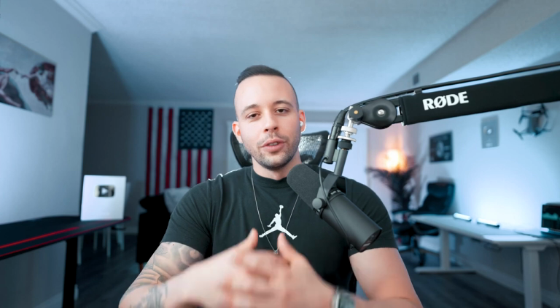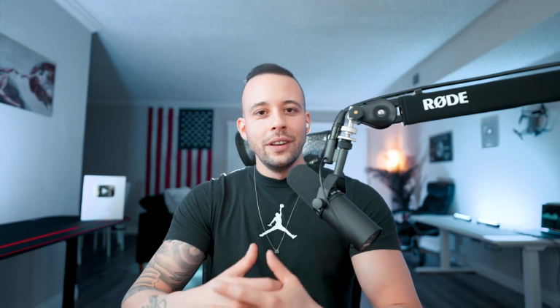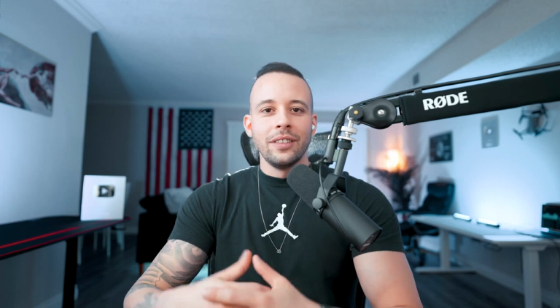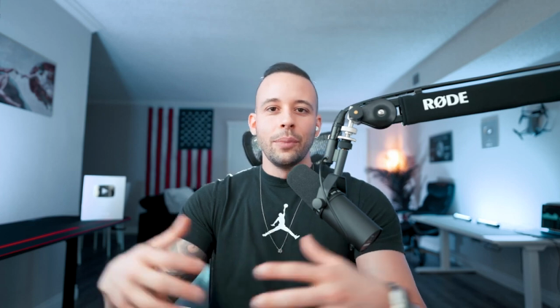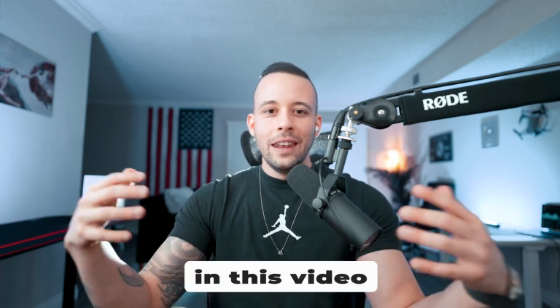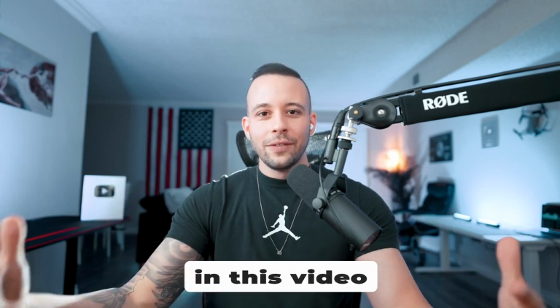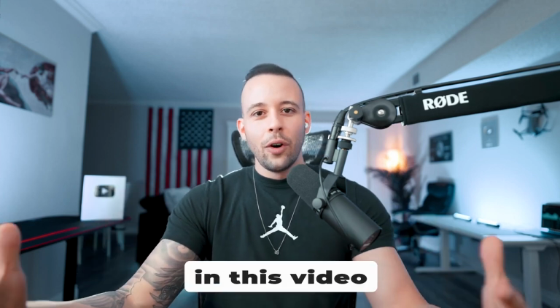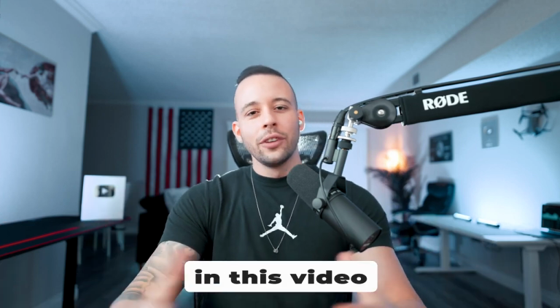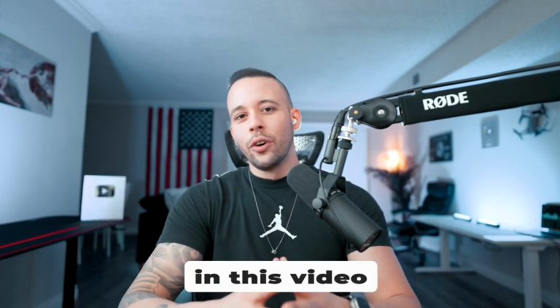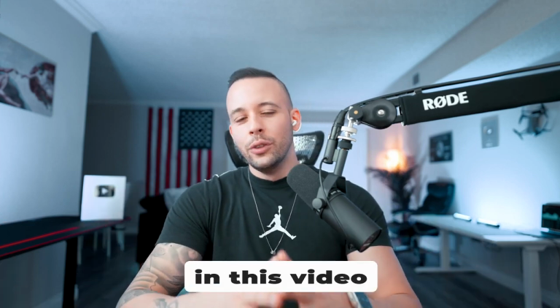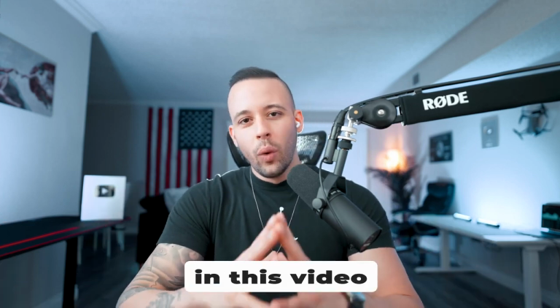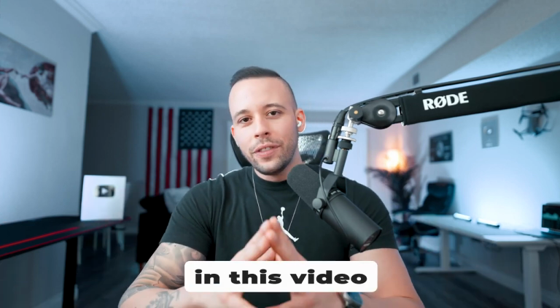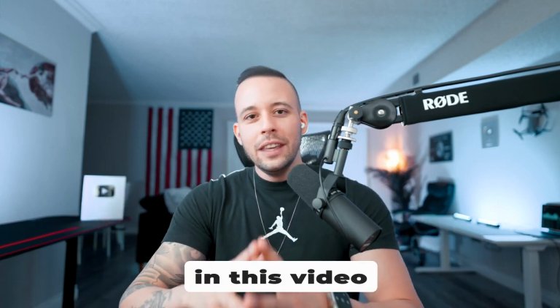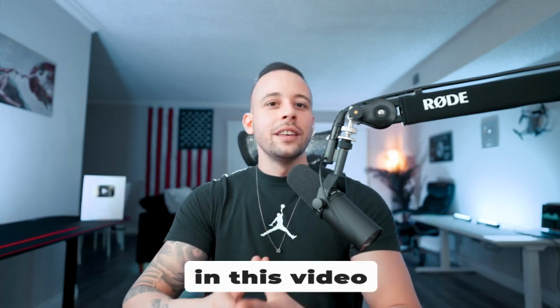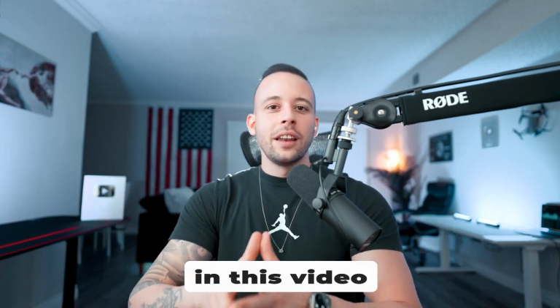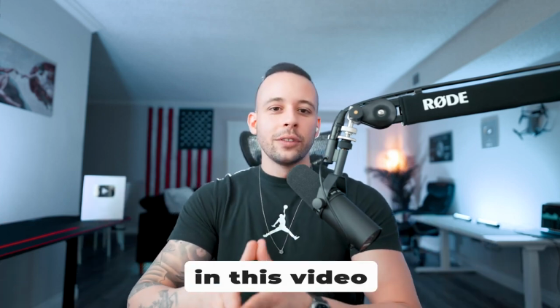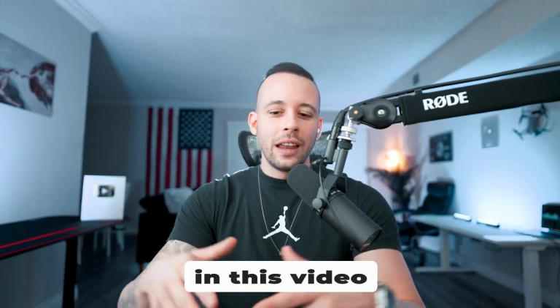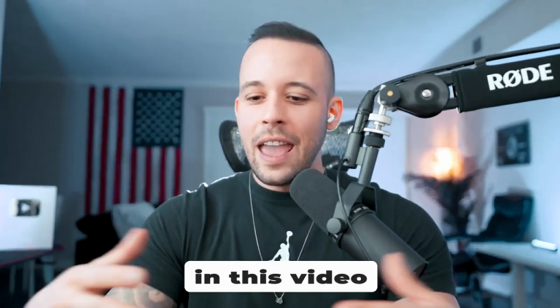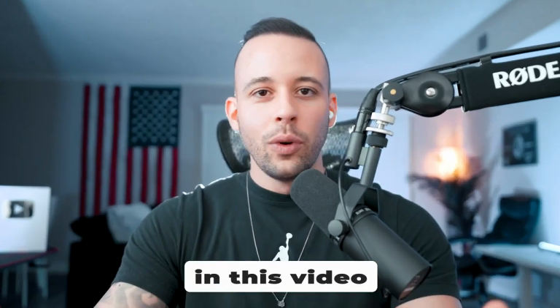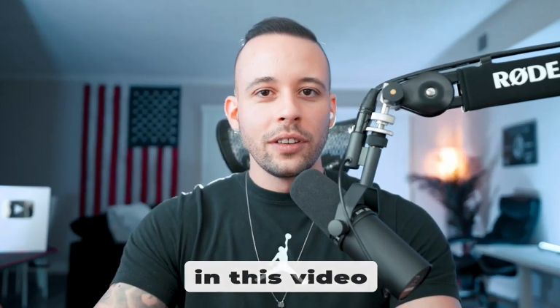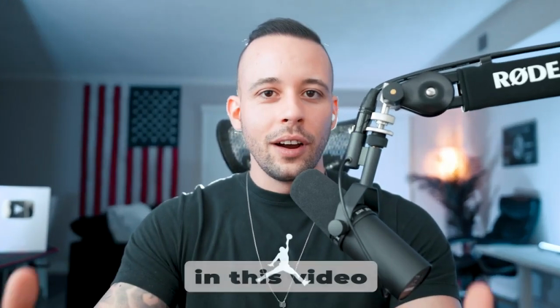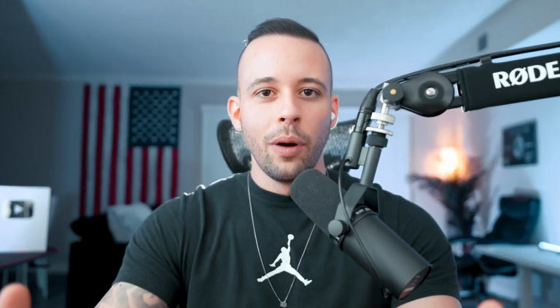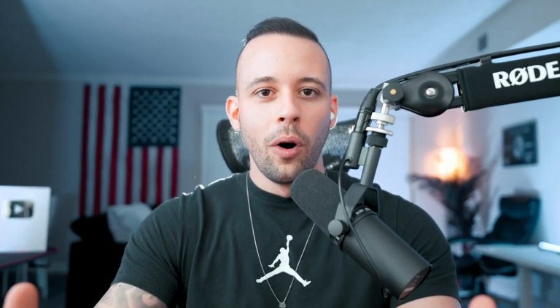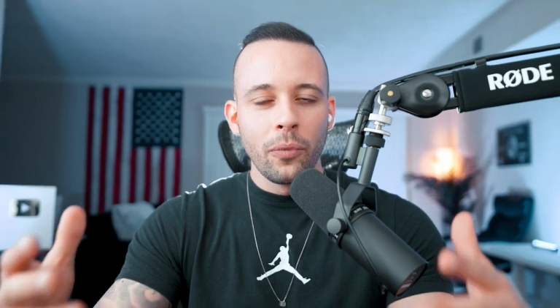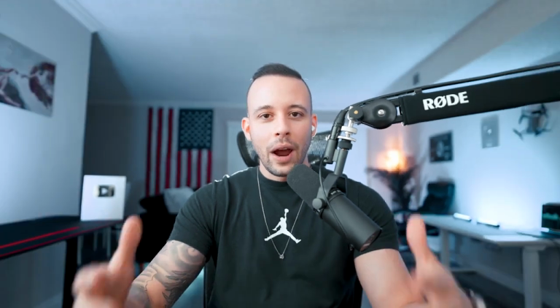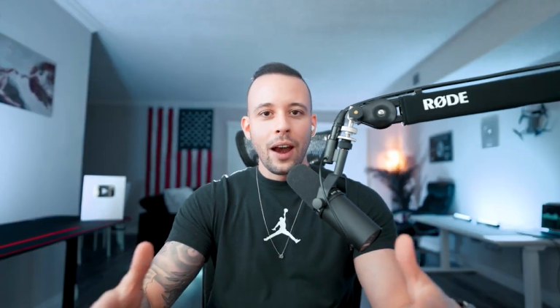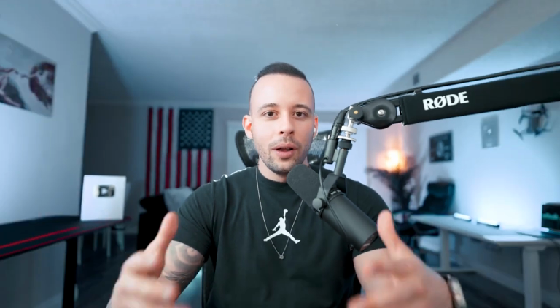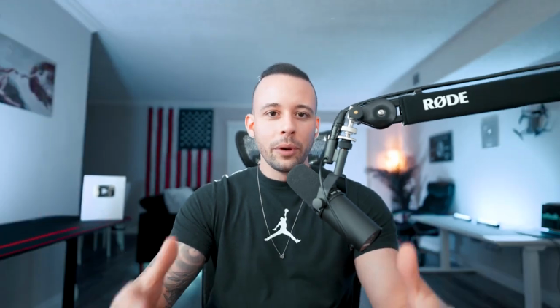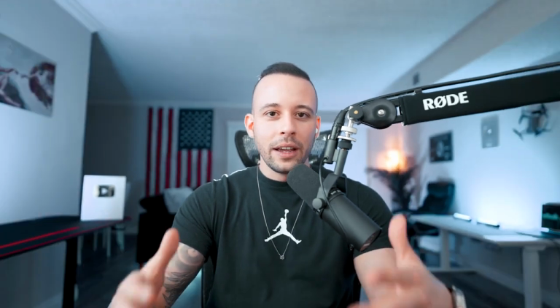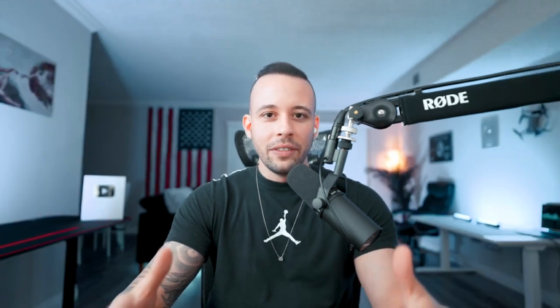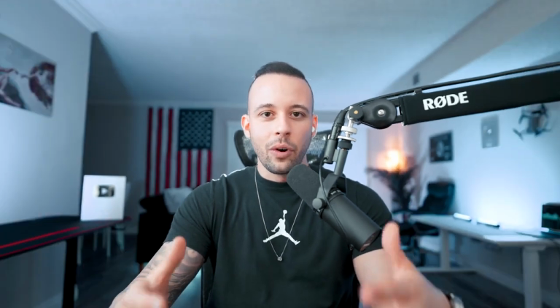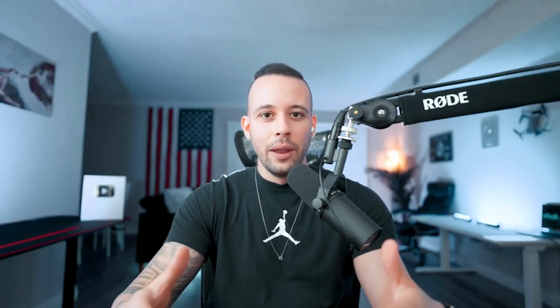Ladies and gentlemen, in this video I wanted to show you one of the easiest side hustles that anyone can start from home right now and be able to make a living from it.